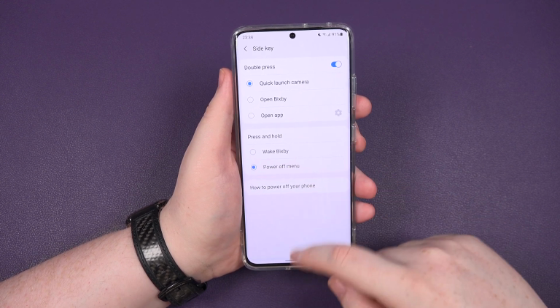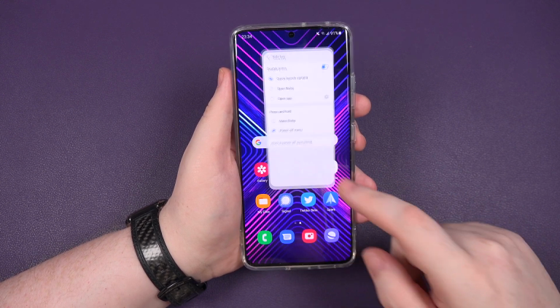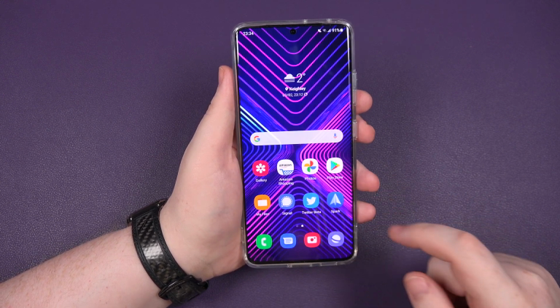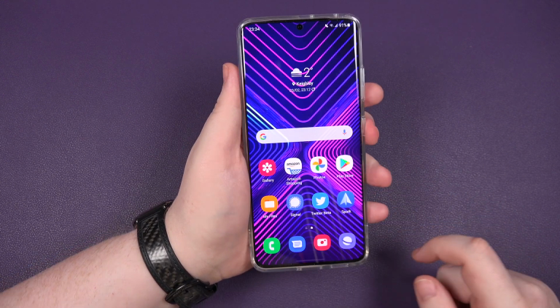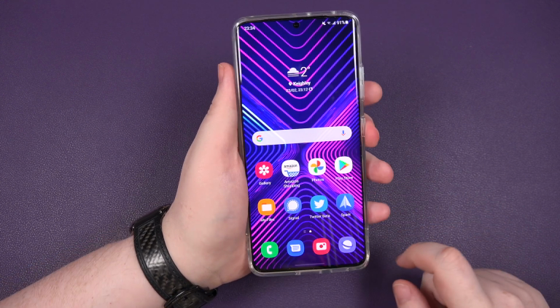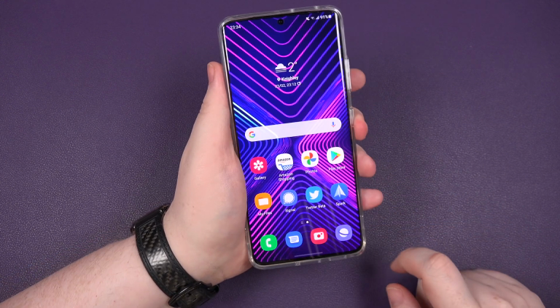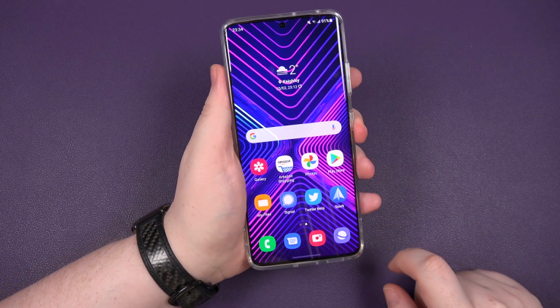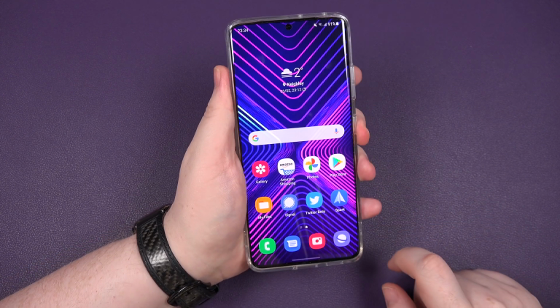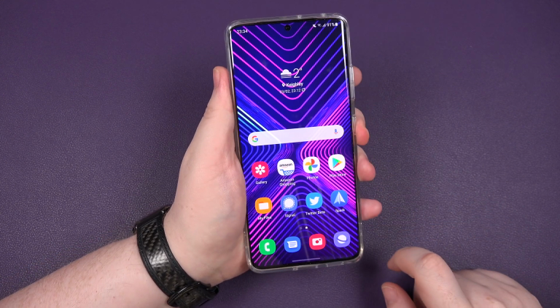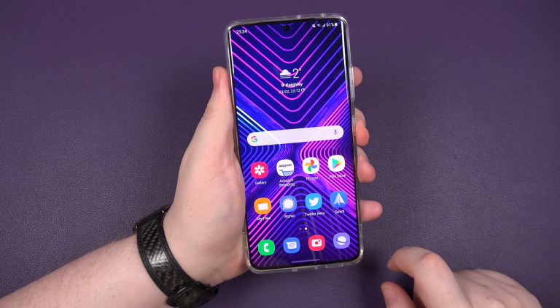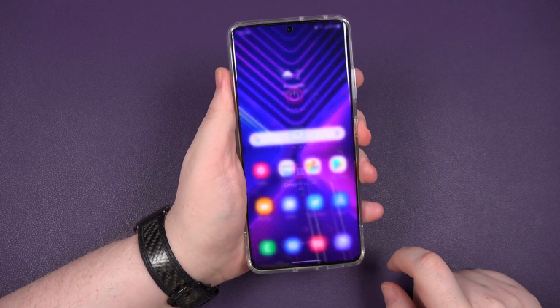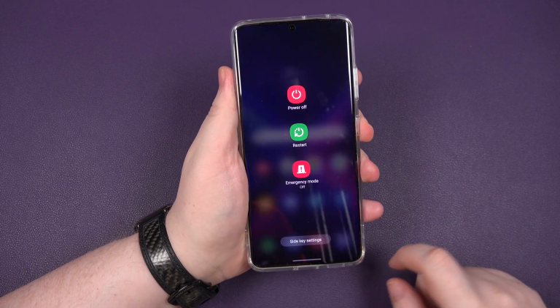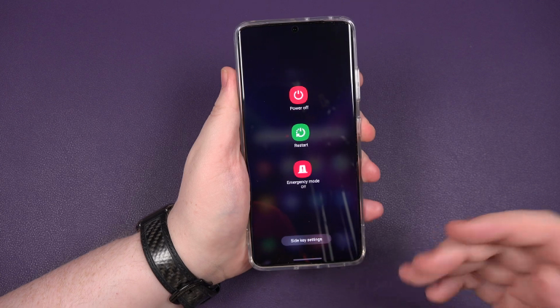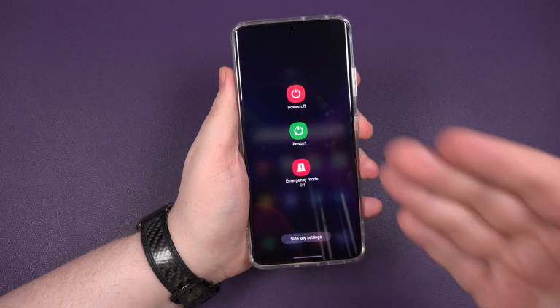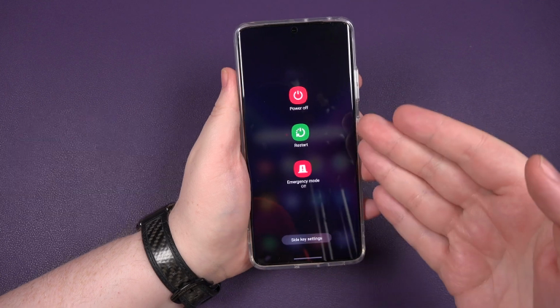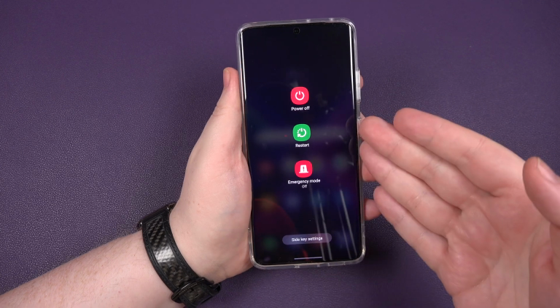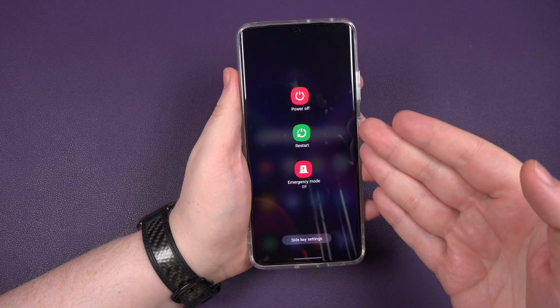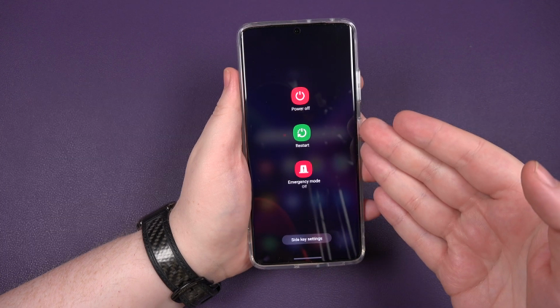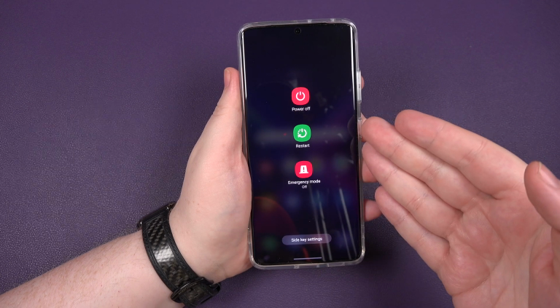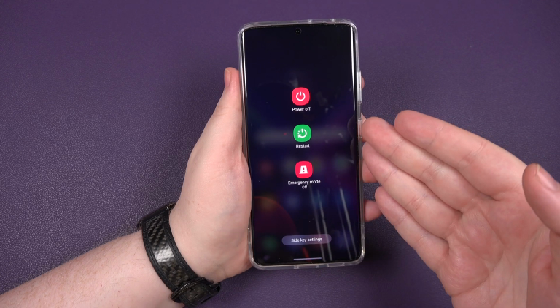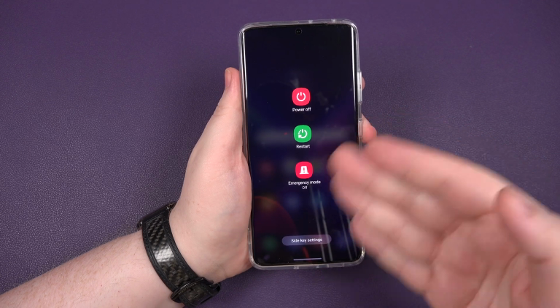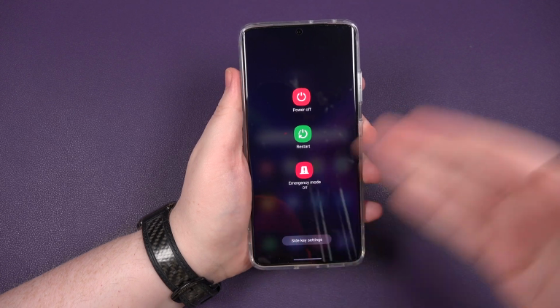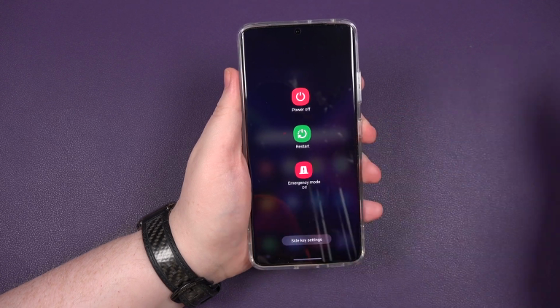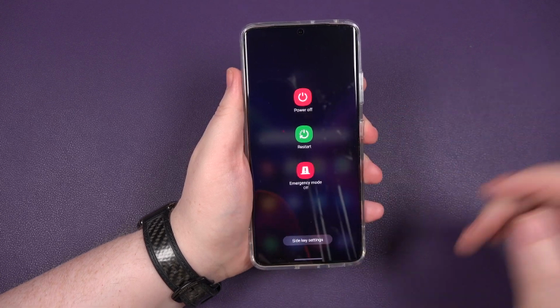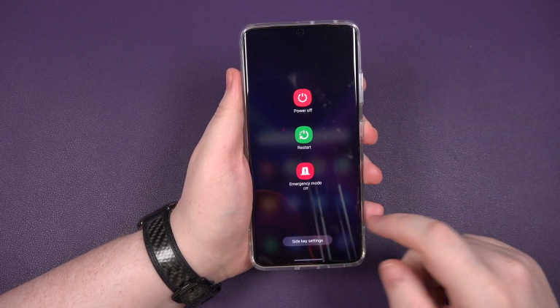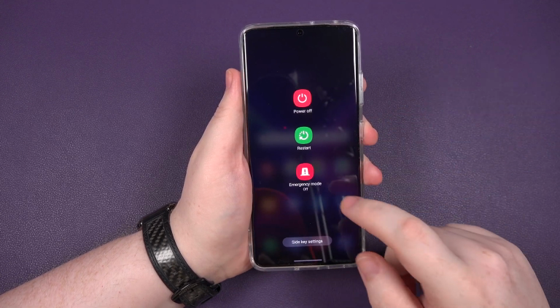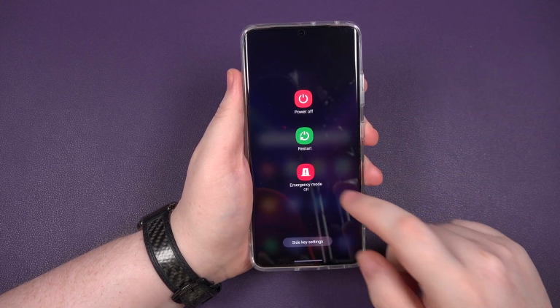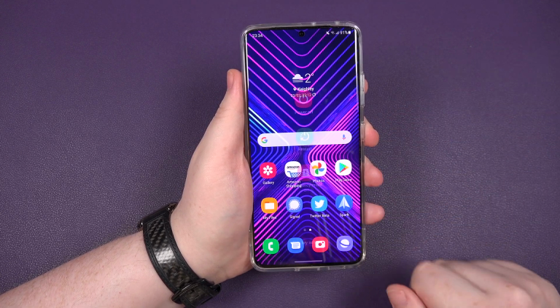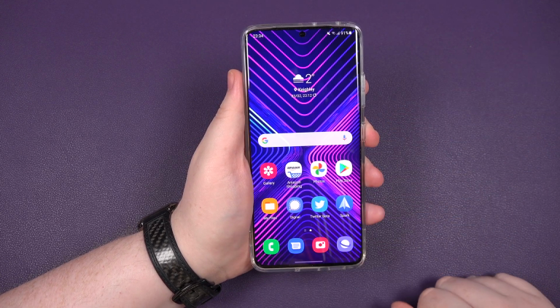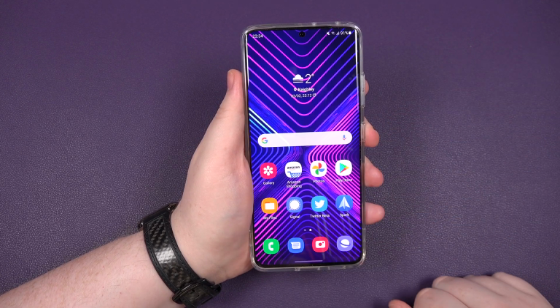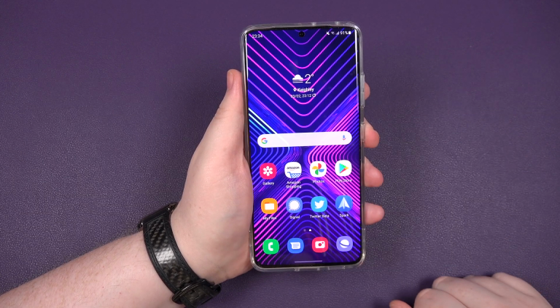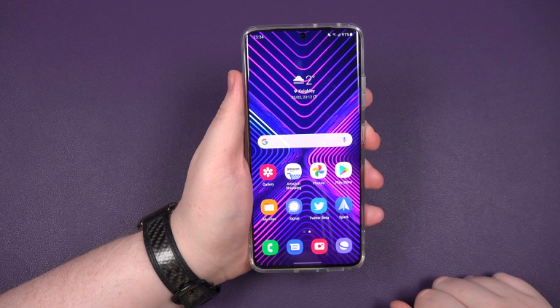So now when you tap and hold, you're getting this — no more bloody Bixby. Happy days.